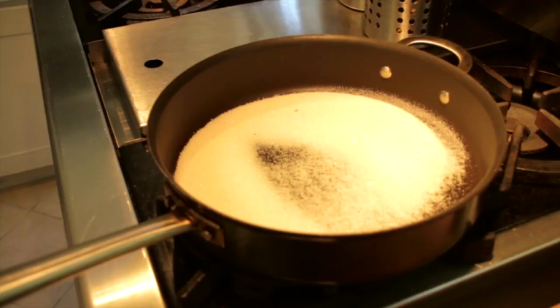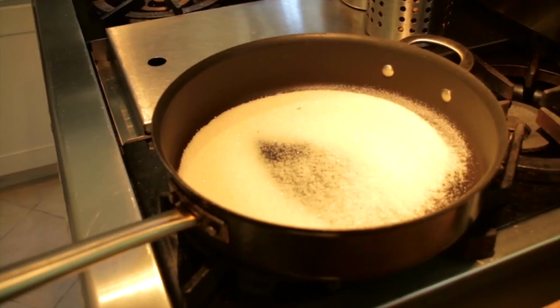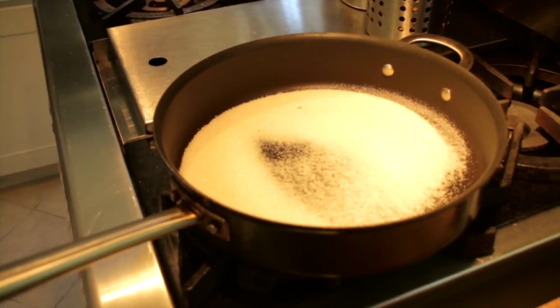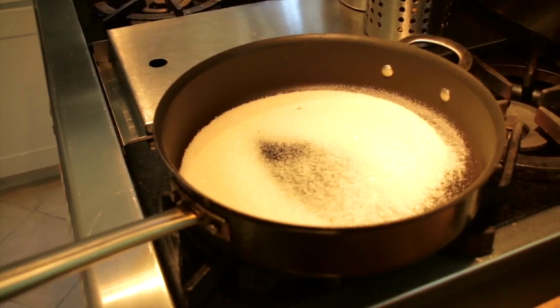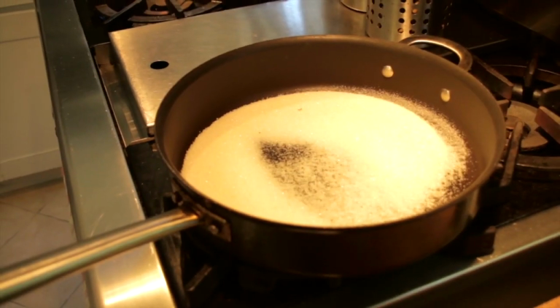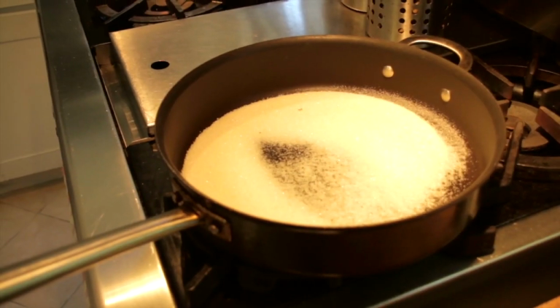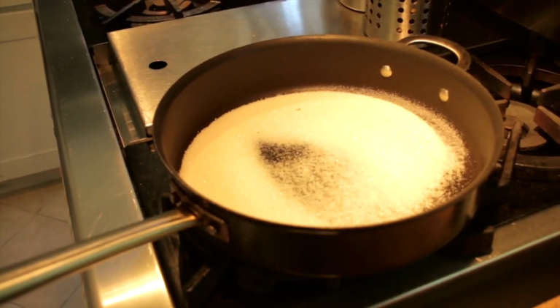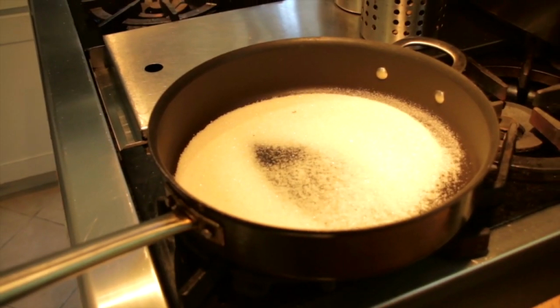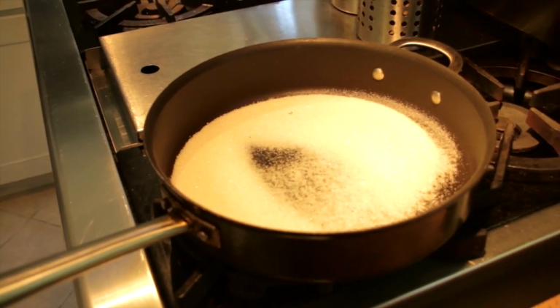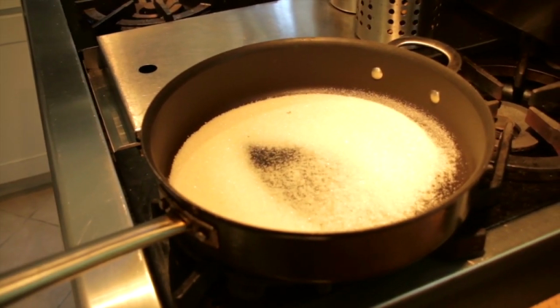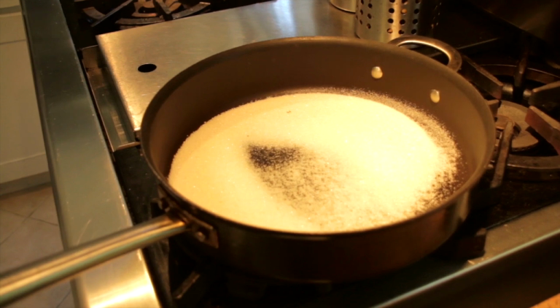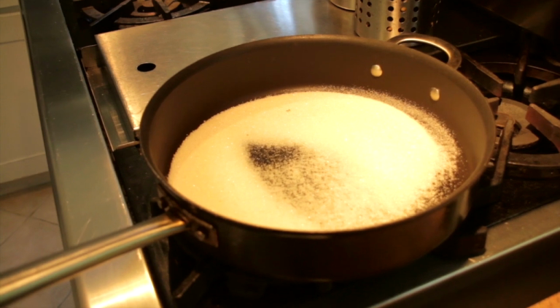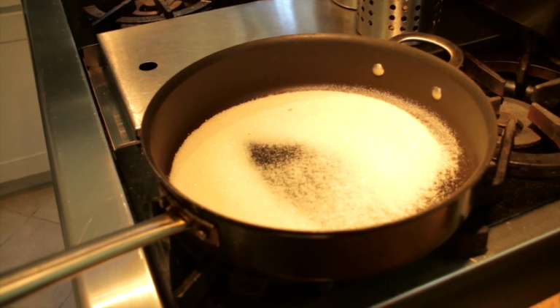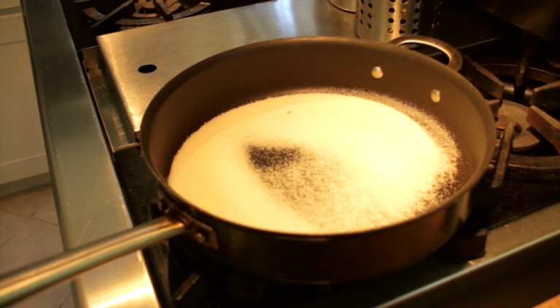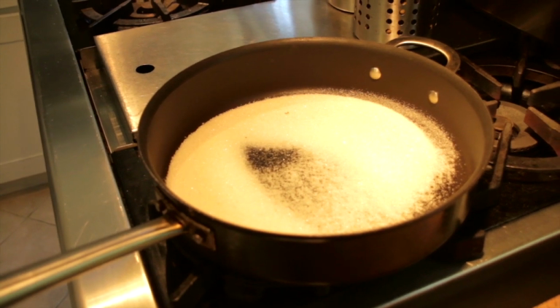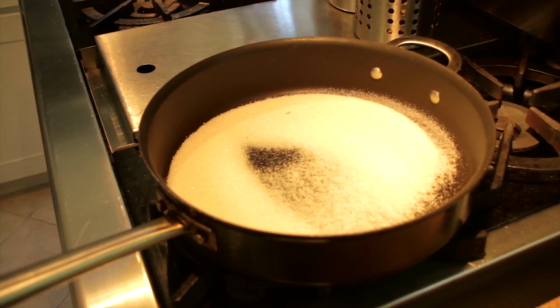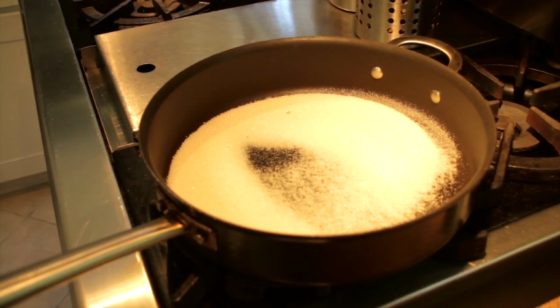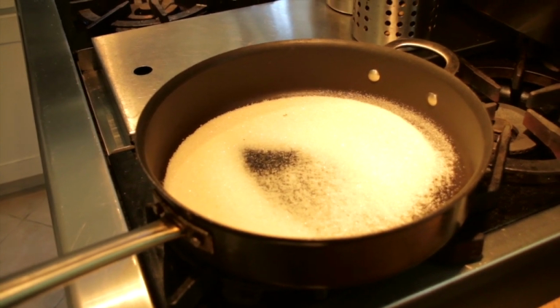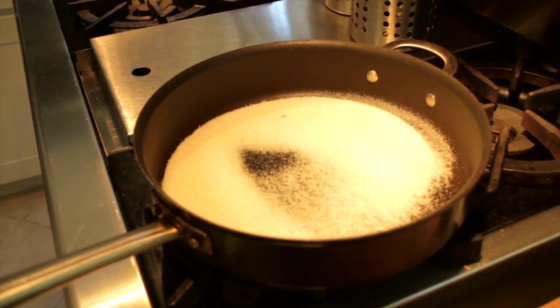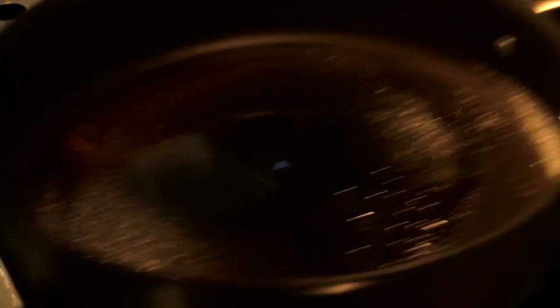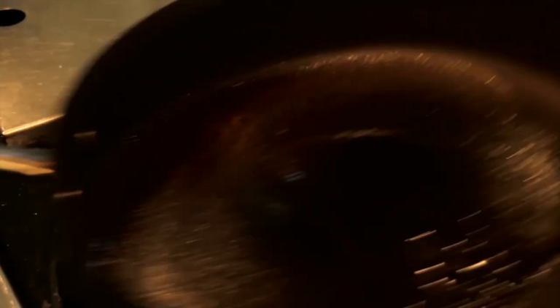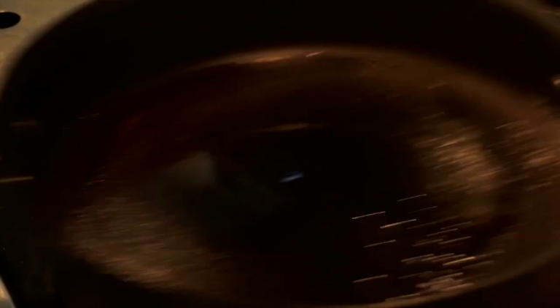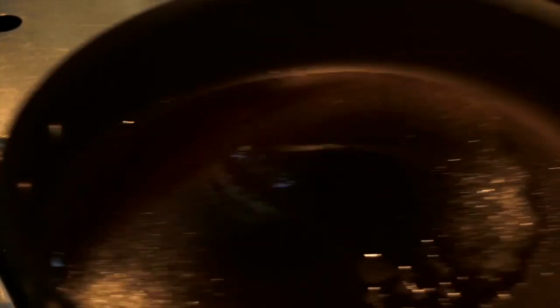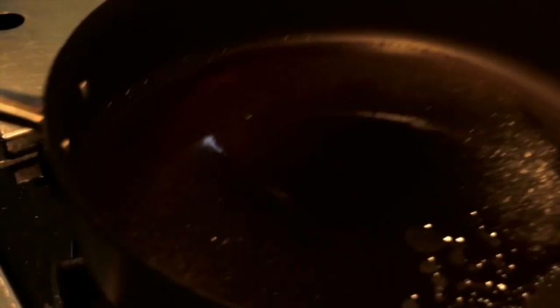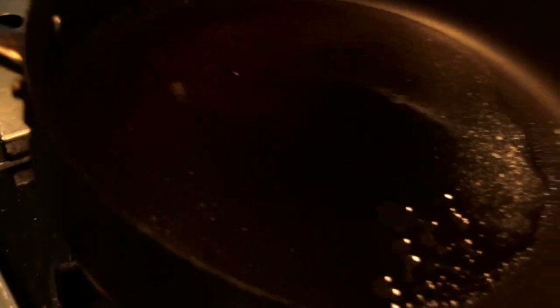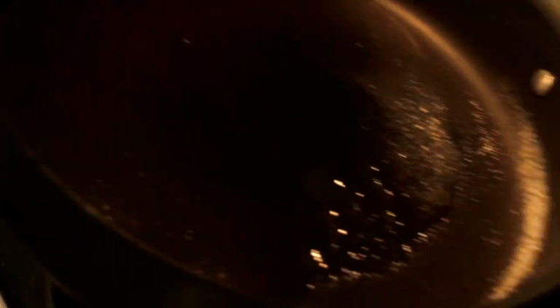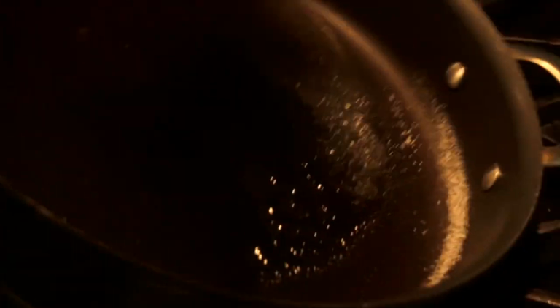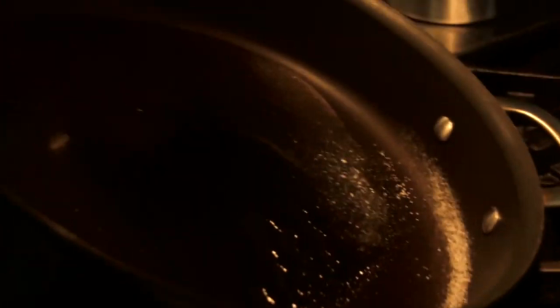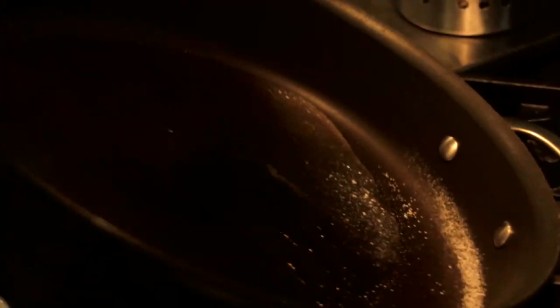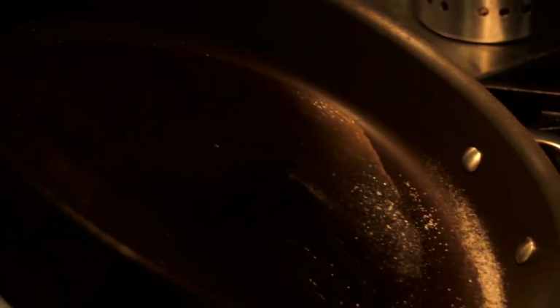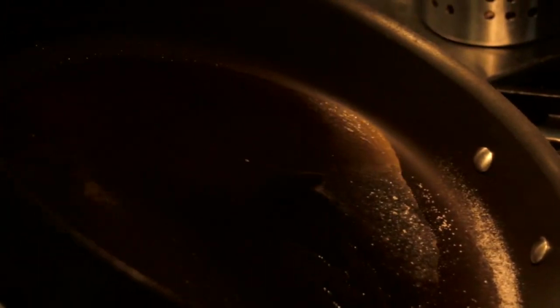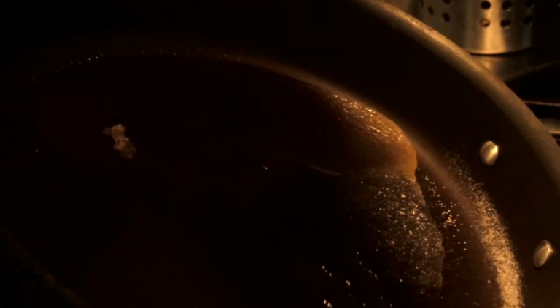You've got your caramel cooking. You have to keep an eye on it — you don't want to wait too long.